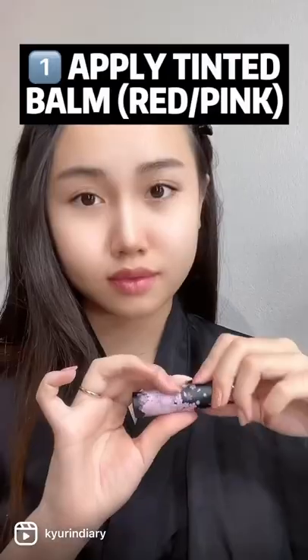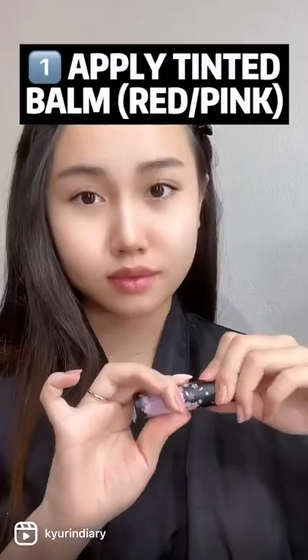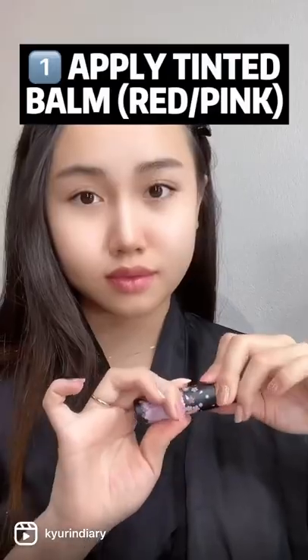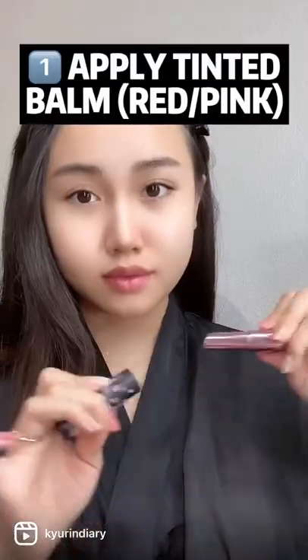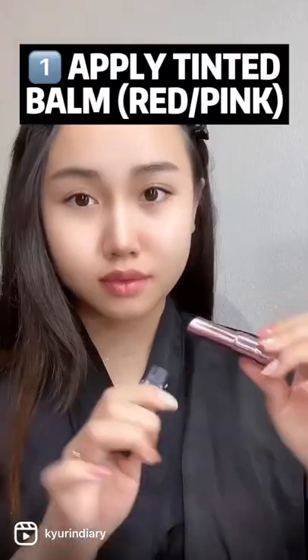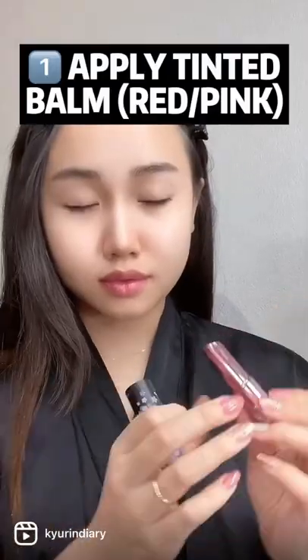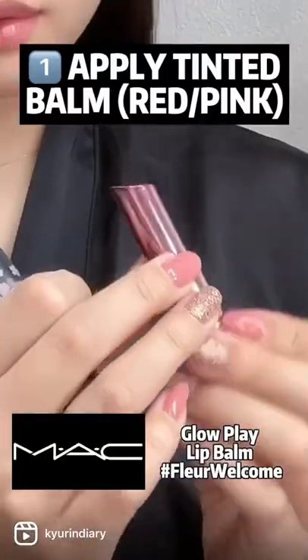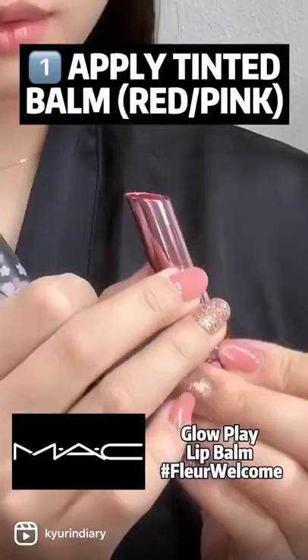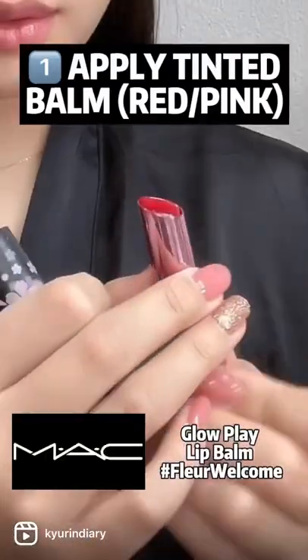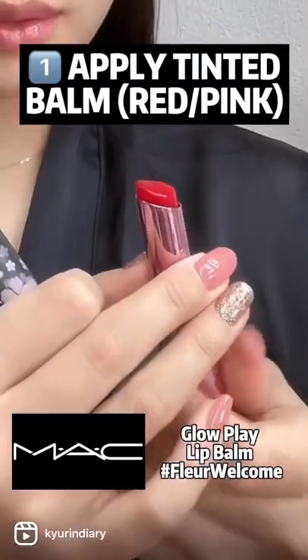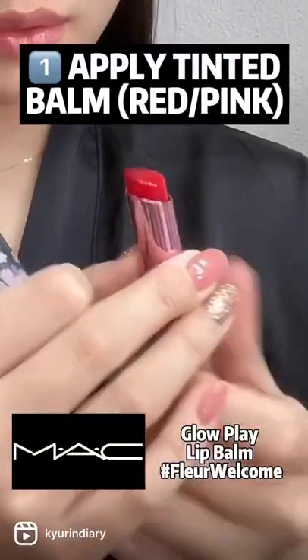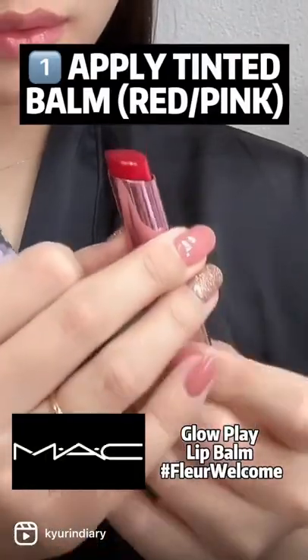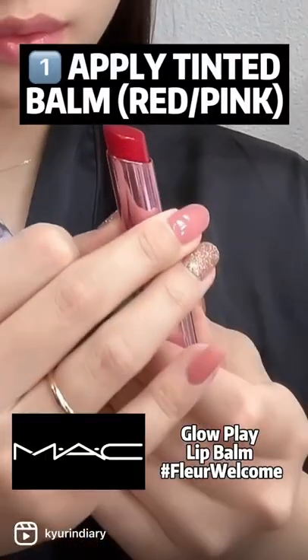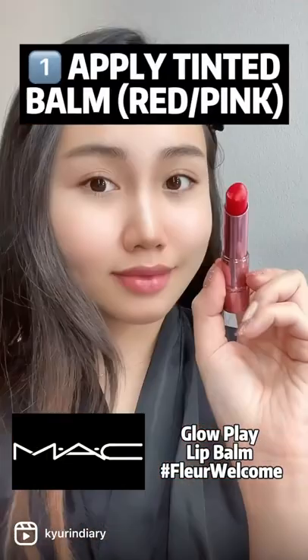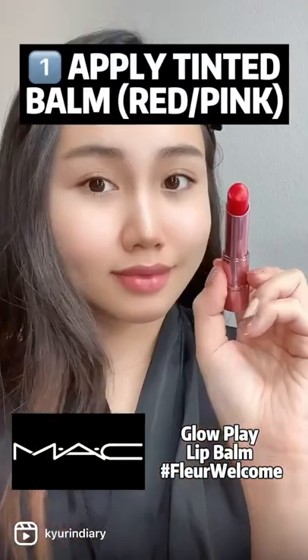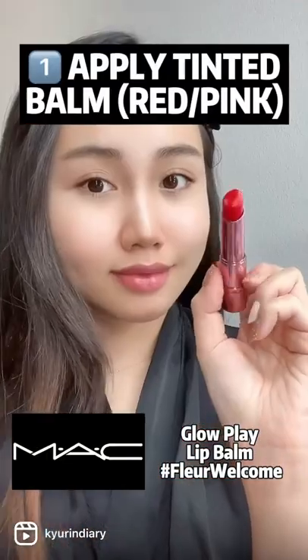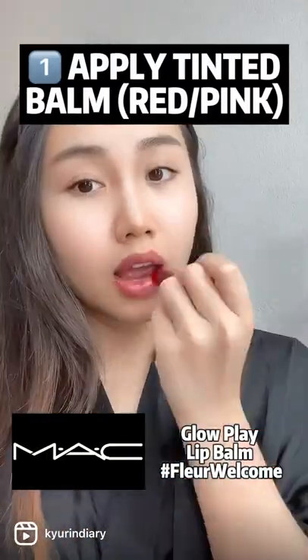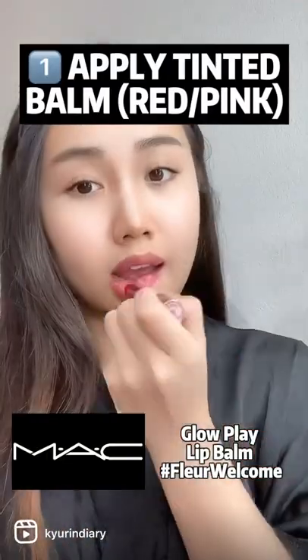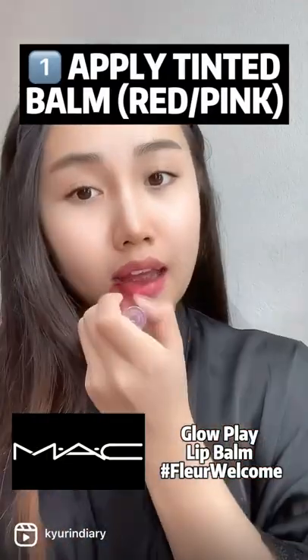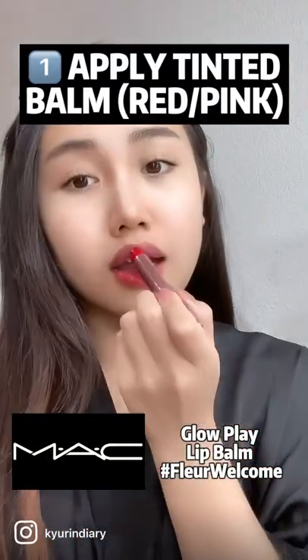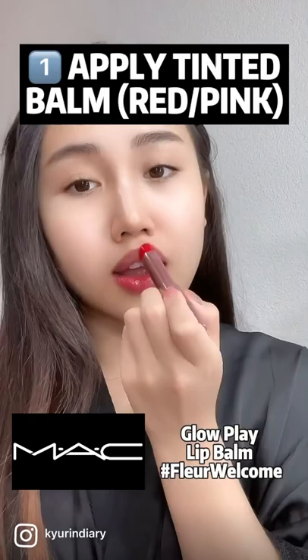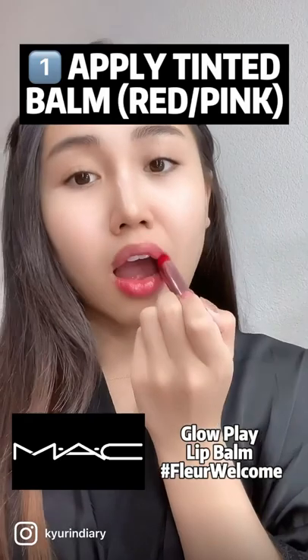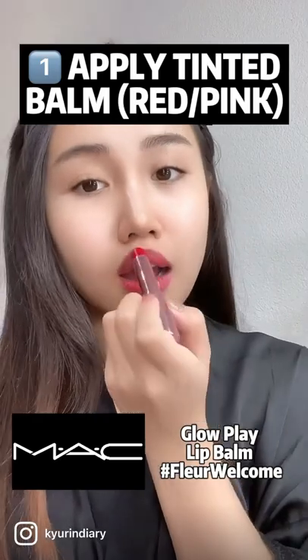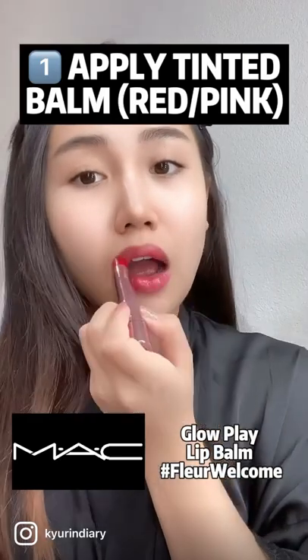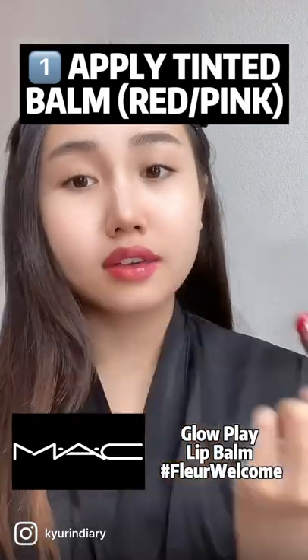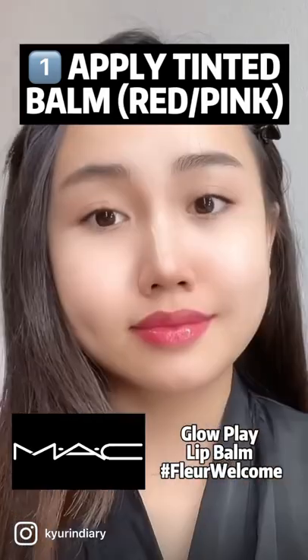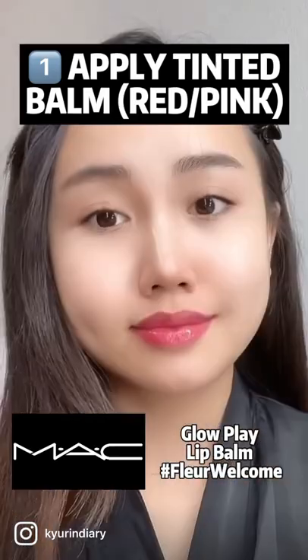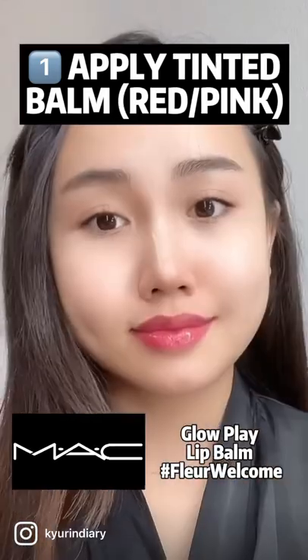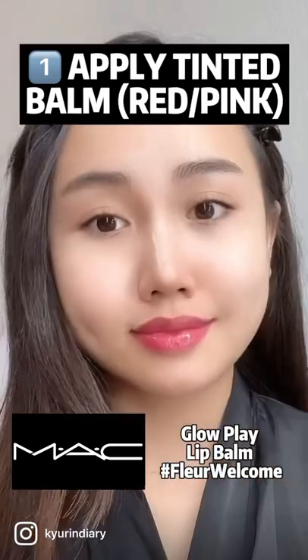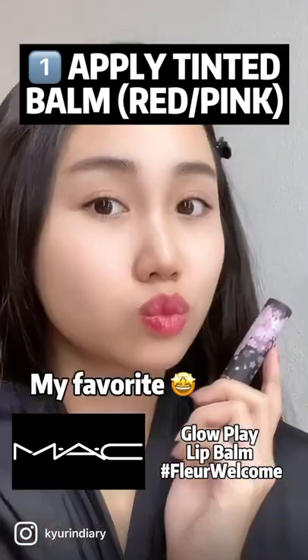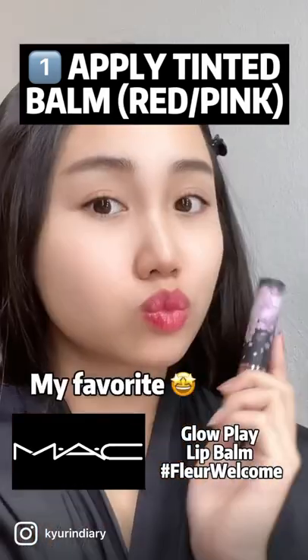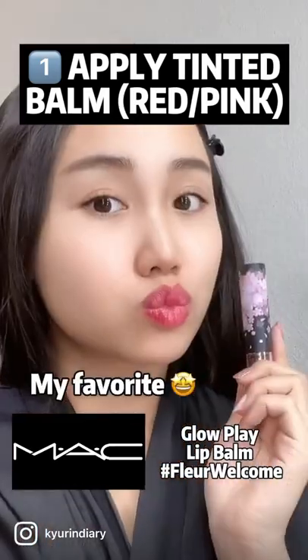Start off by applying a tinted balm. Preferably use a red tinted balm. The one from MAC is my favorite.